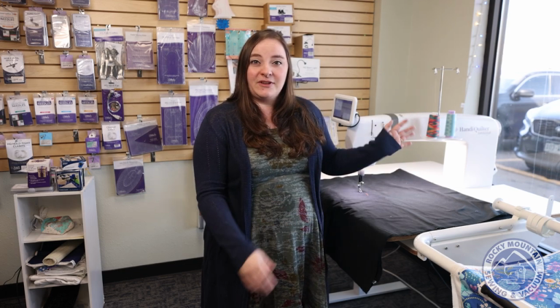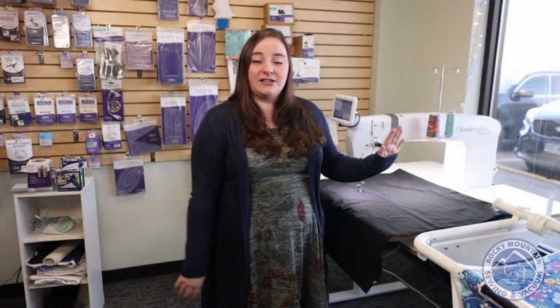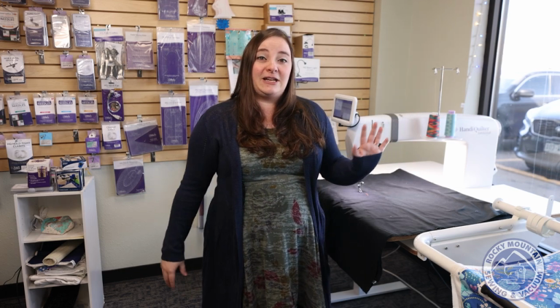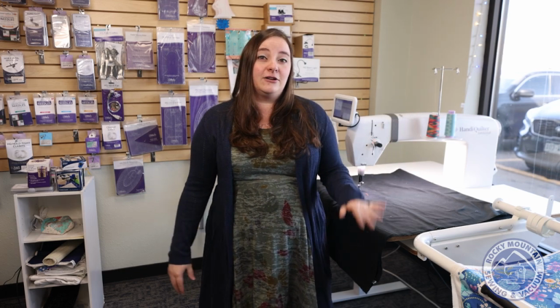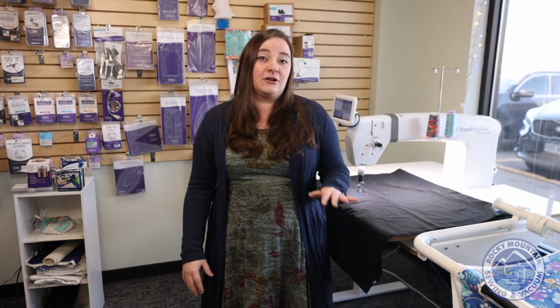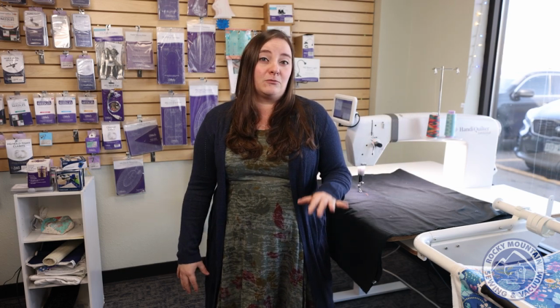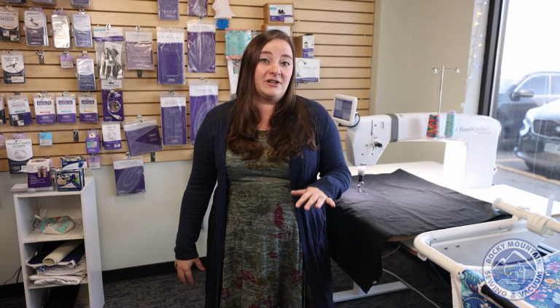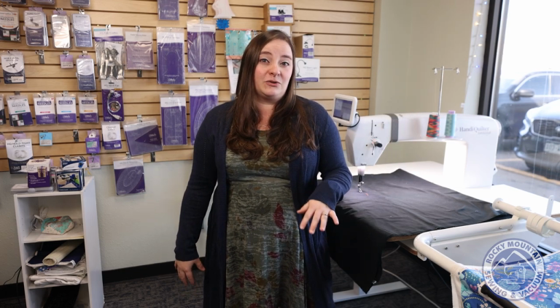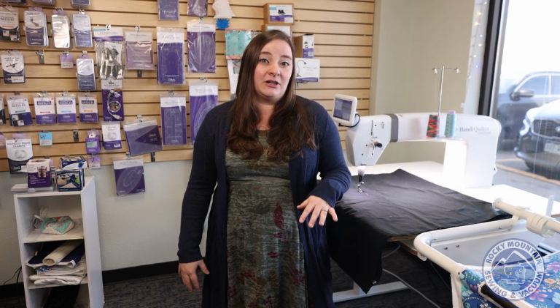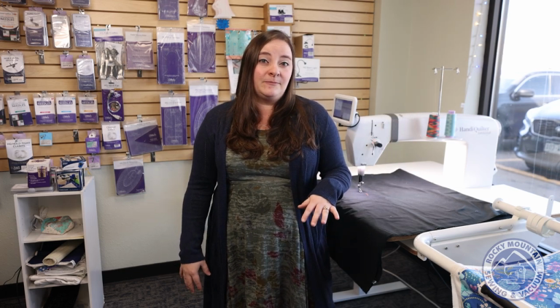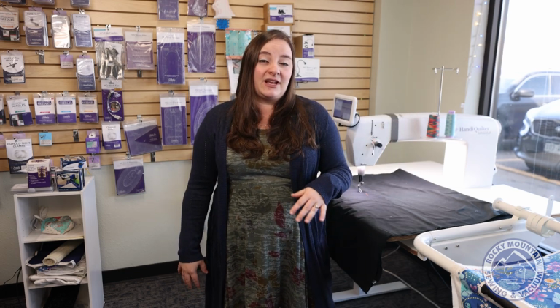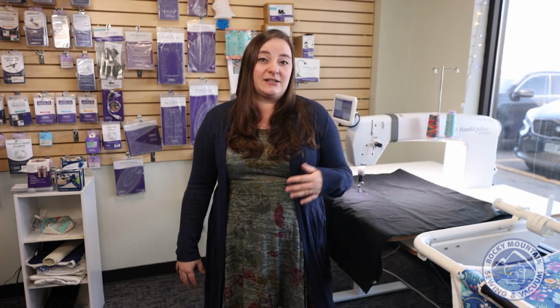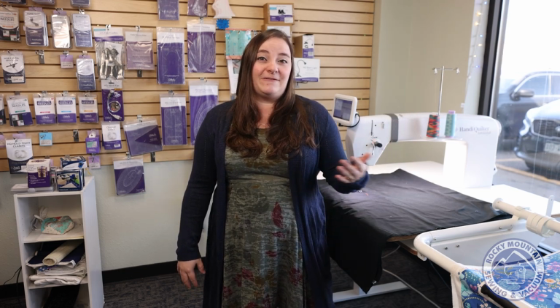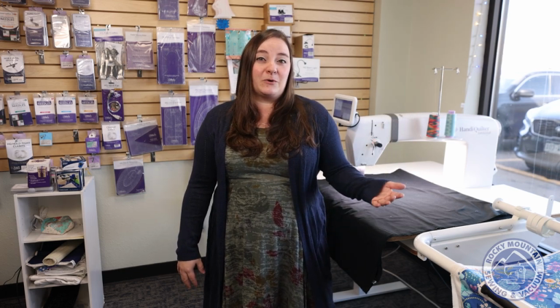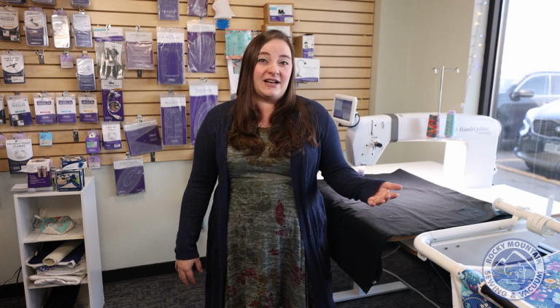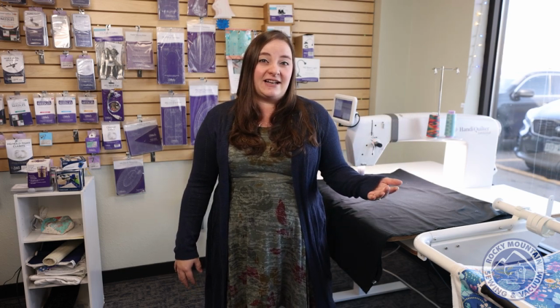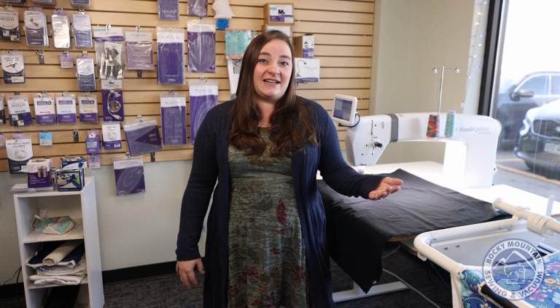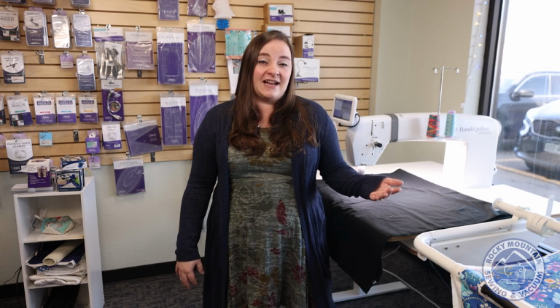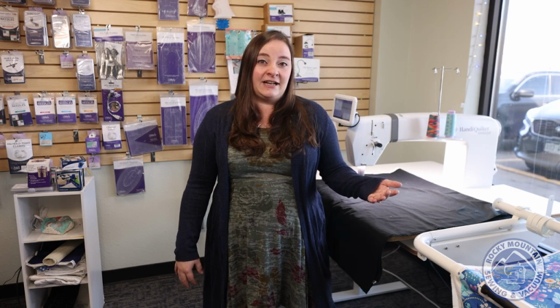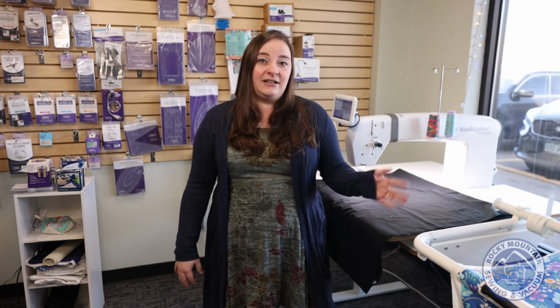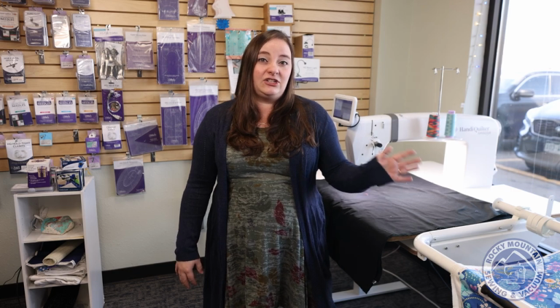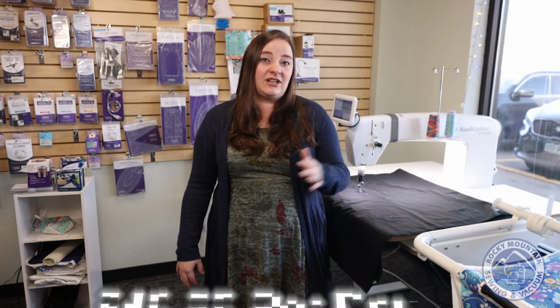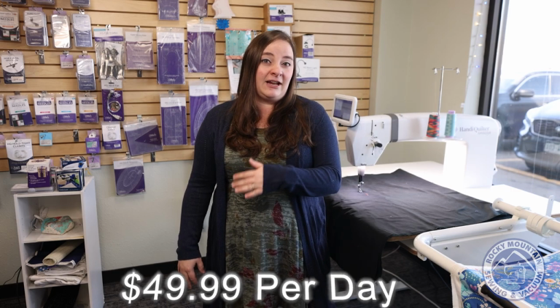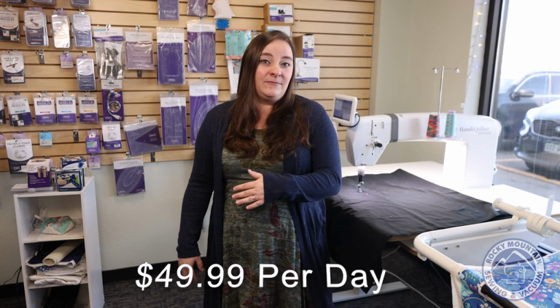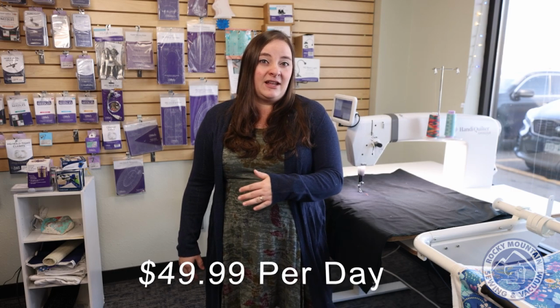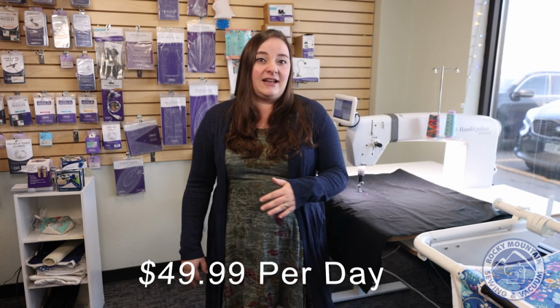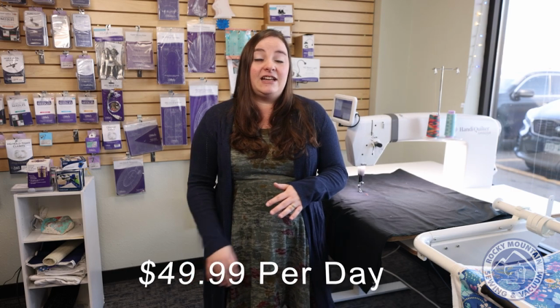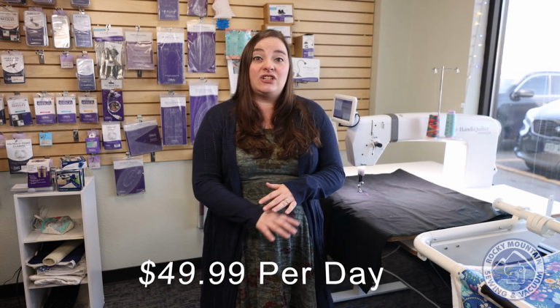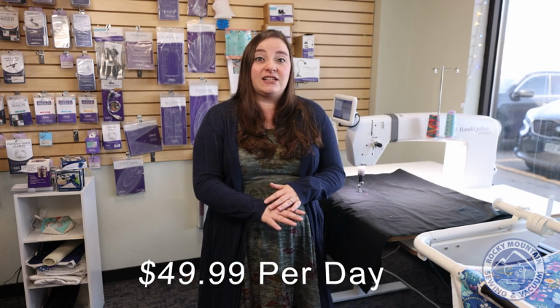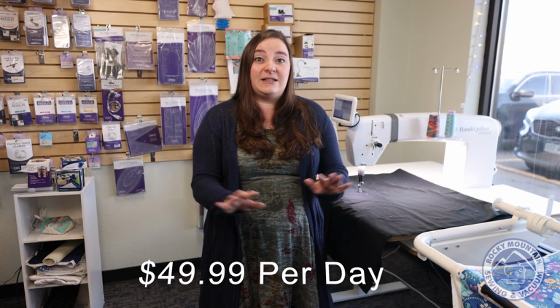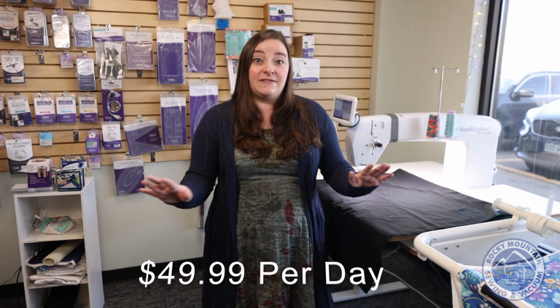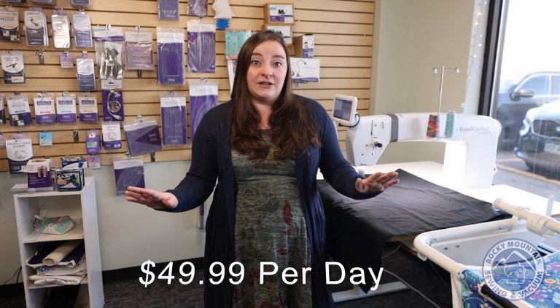It's going to be here at our Aurora store, and it's going to be $49.99 each day, and each day is going to be different.